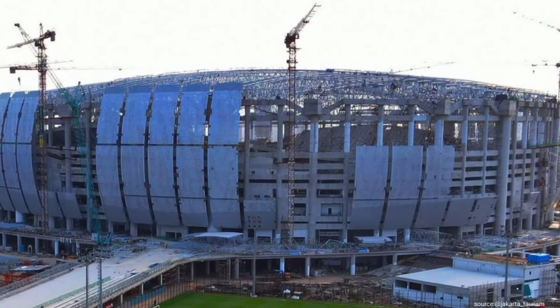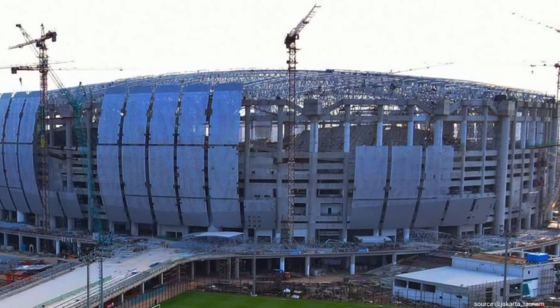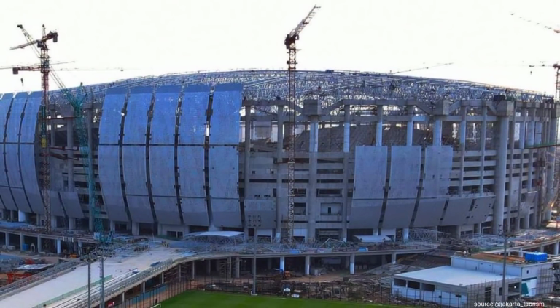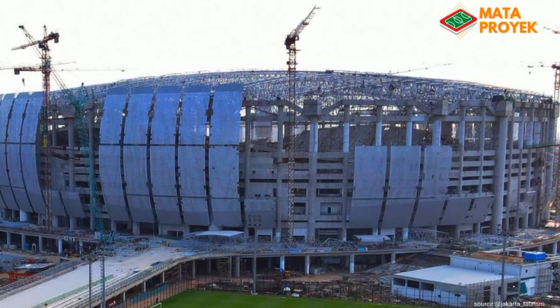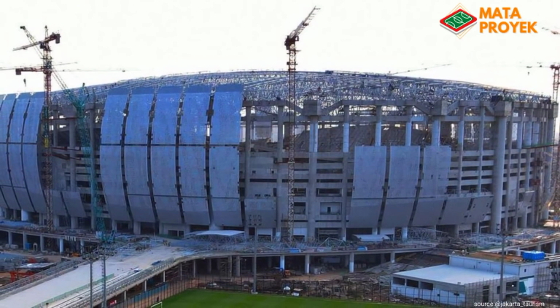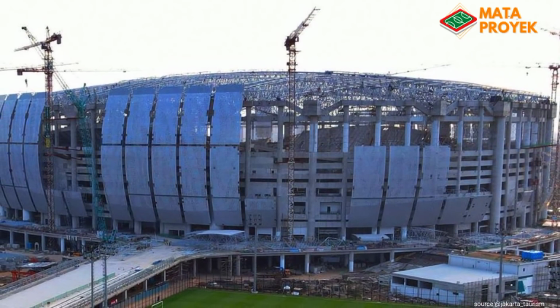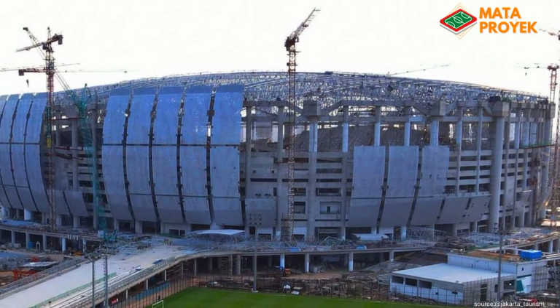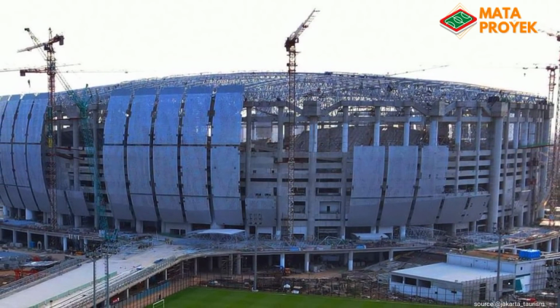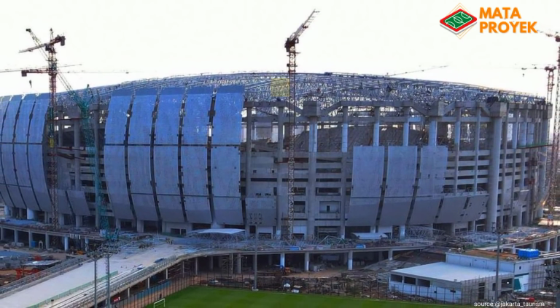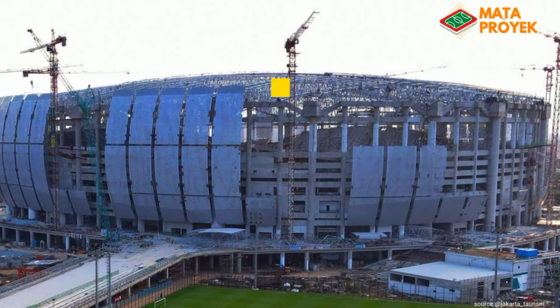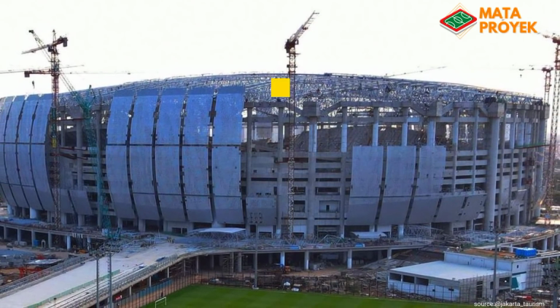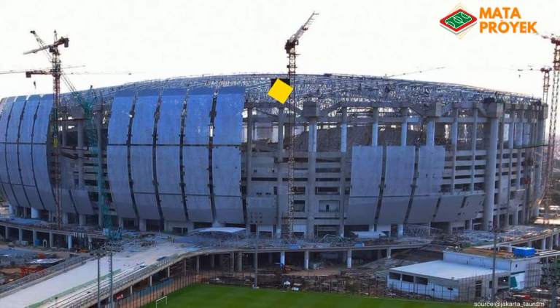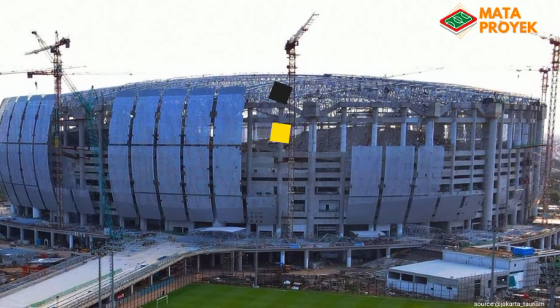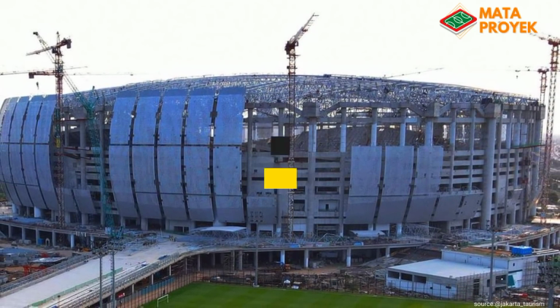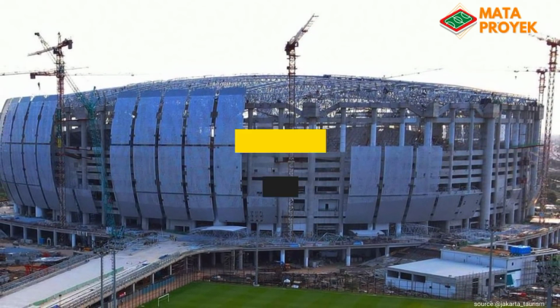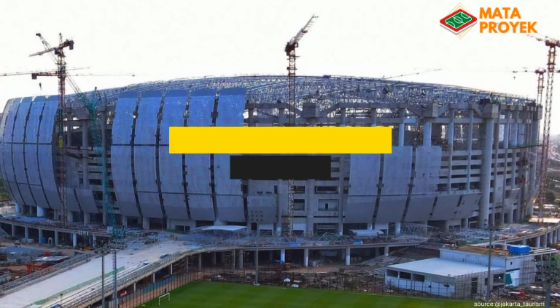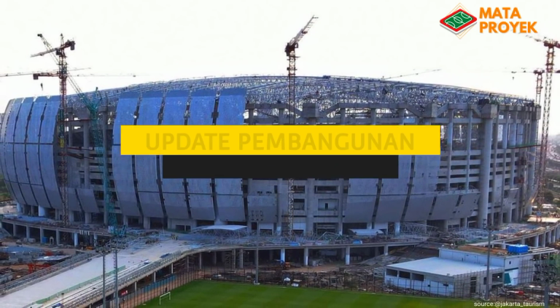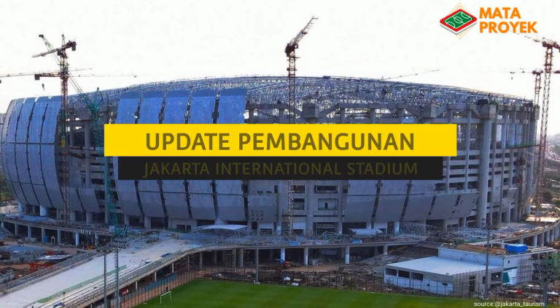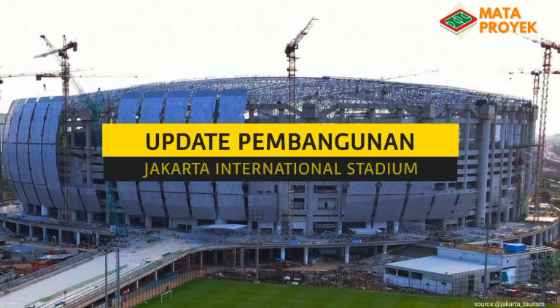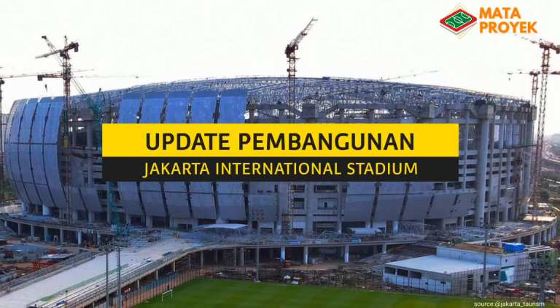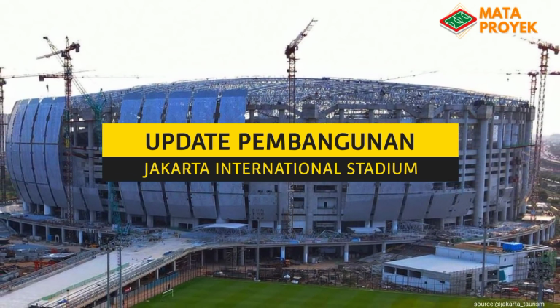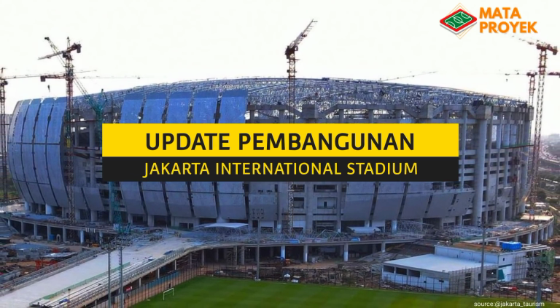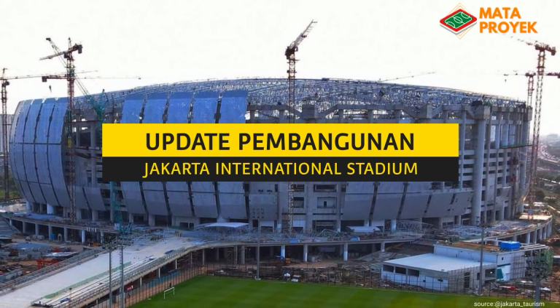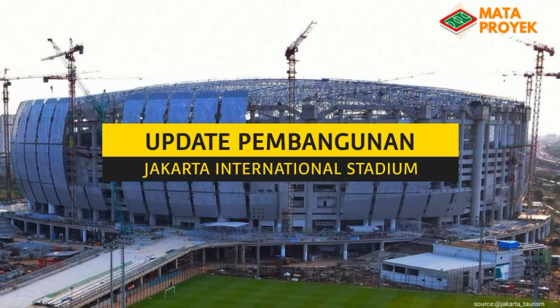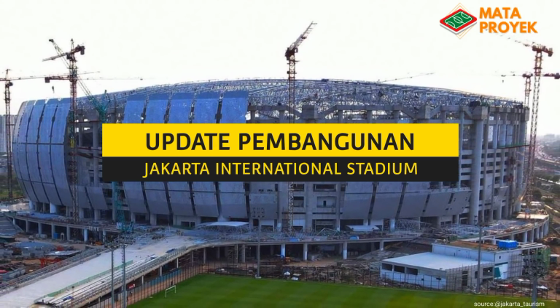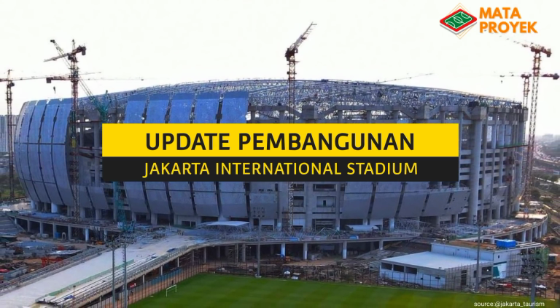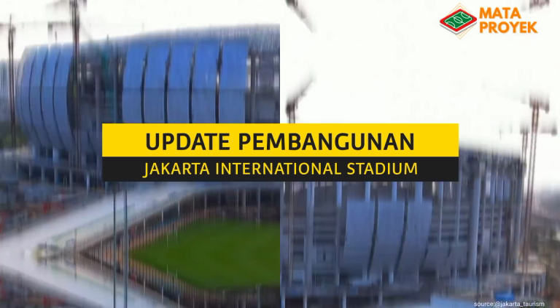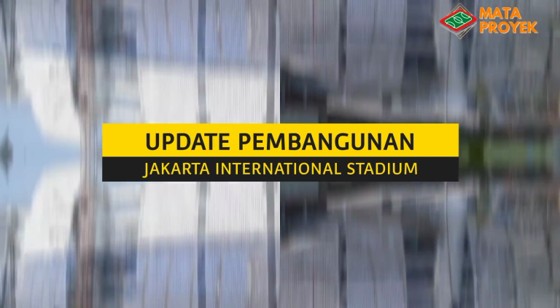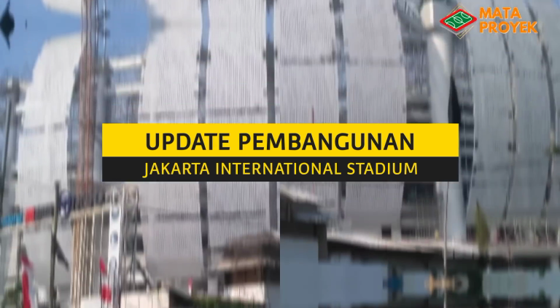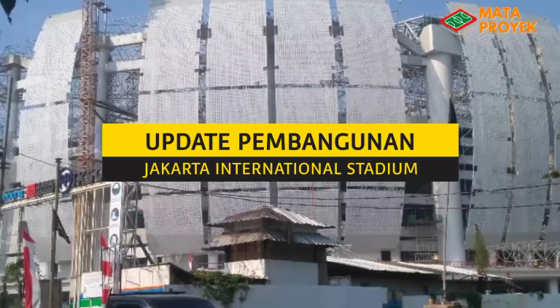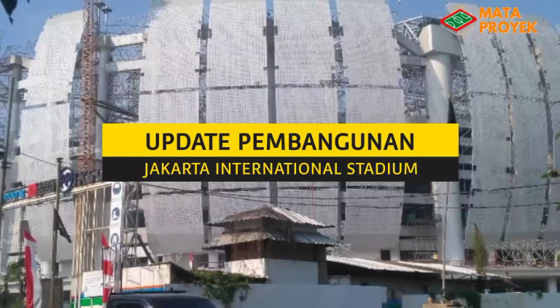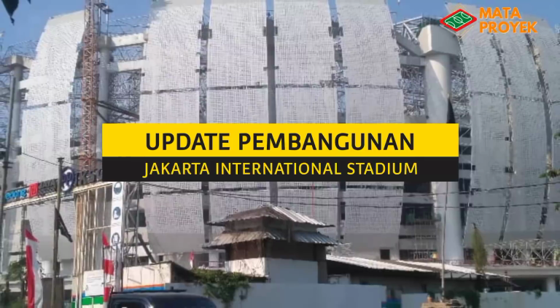Assalamualaikum teman-teman, pada kesempatan kali ini kita akan mengupdate pembangunan Jakarta International Stadium.